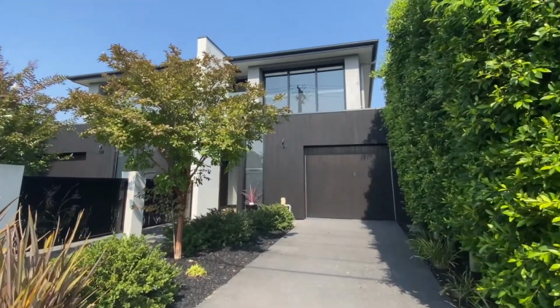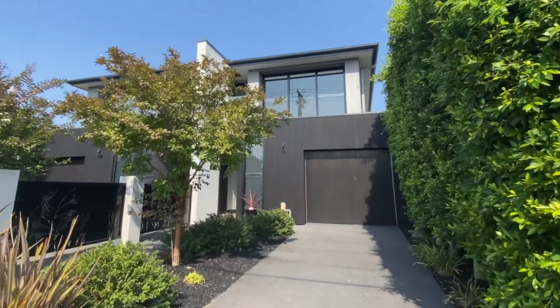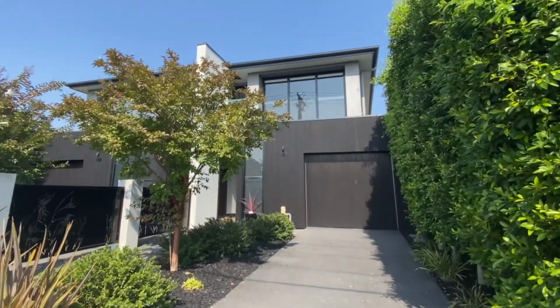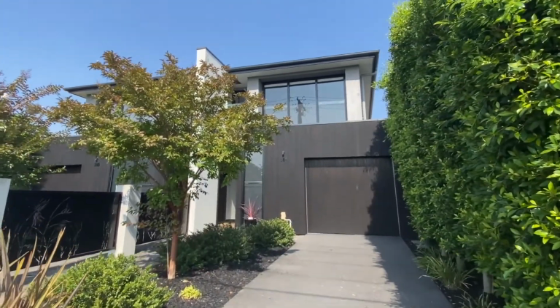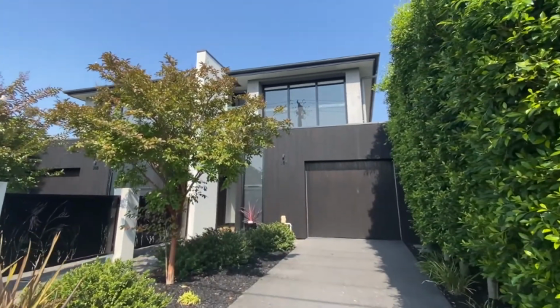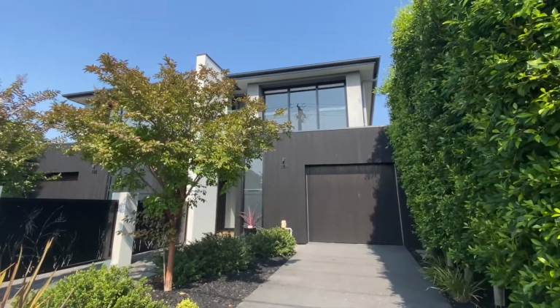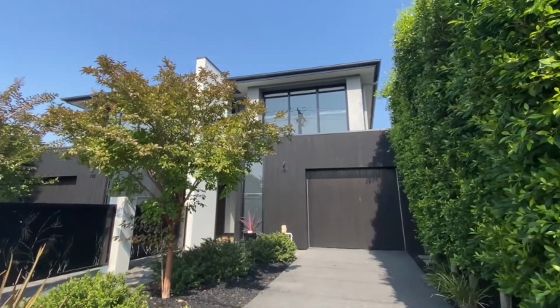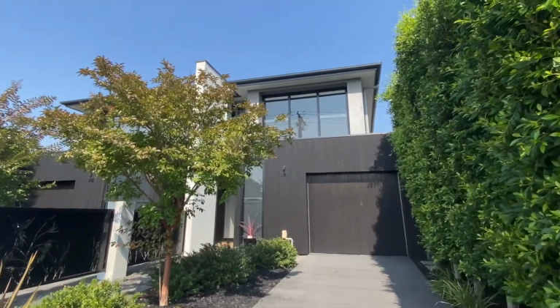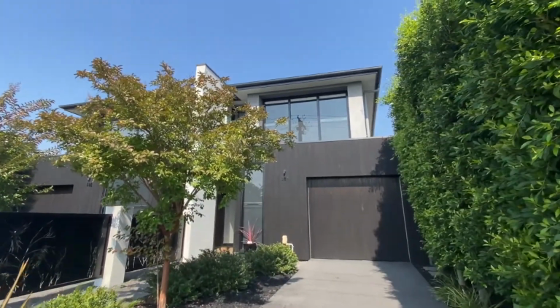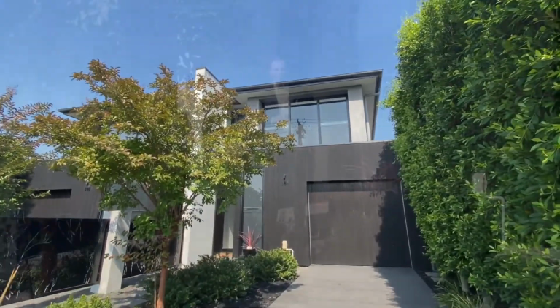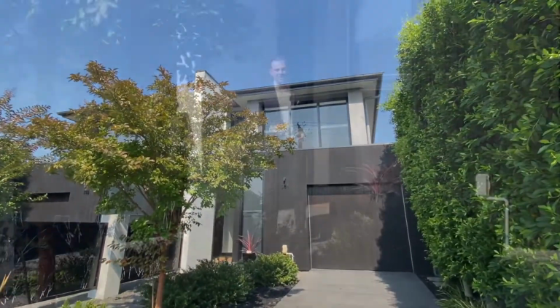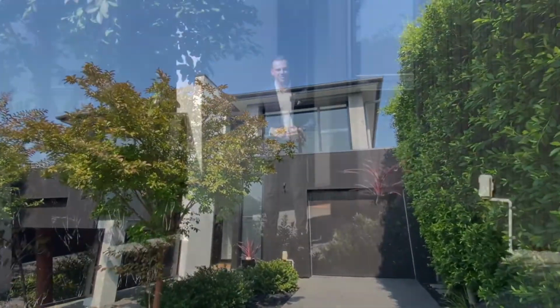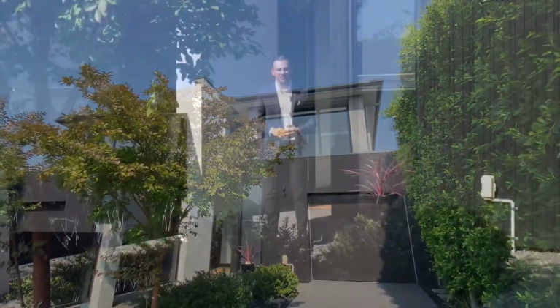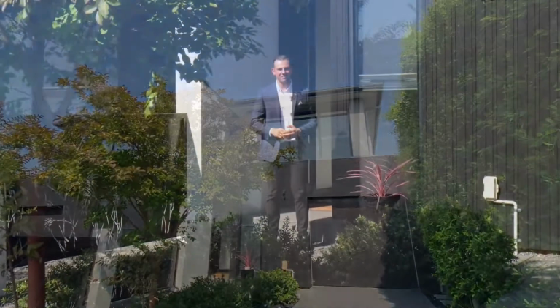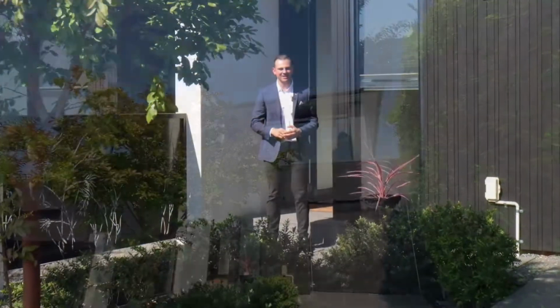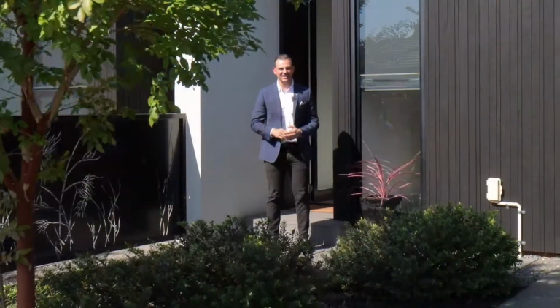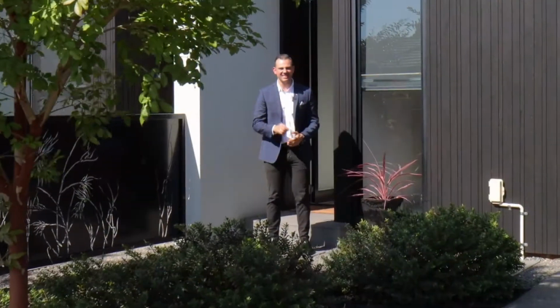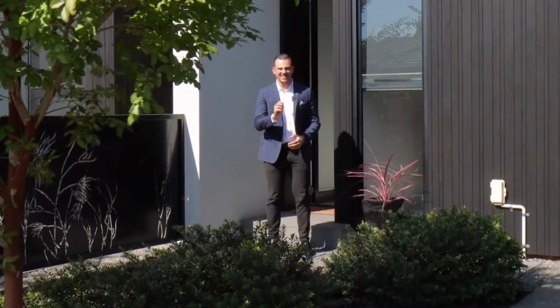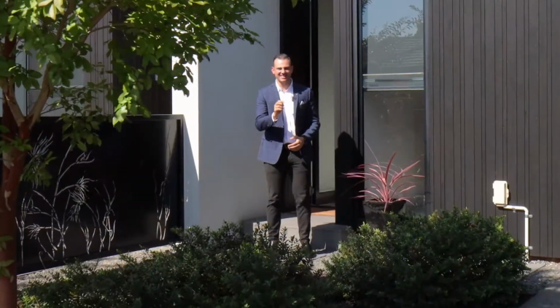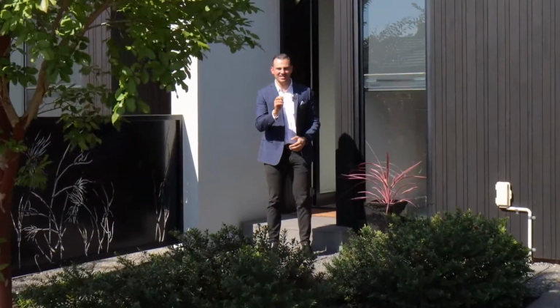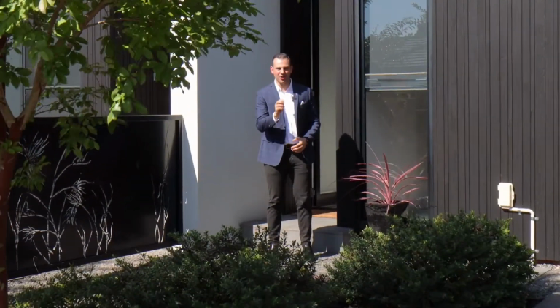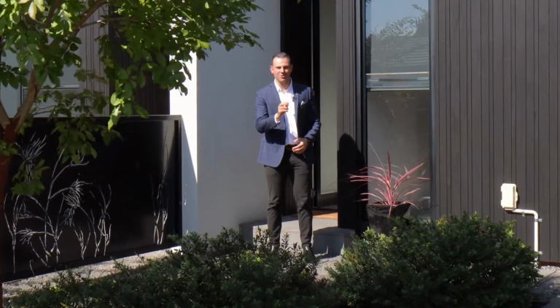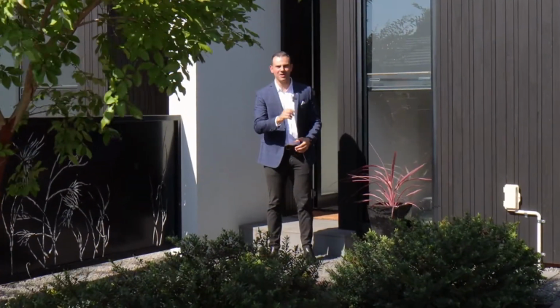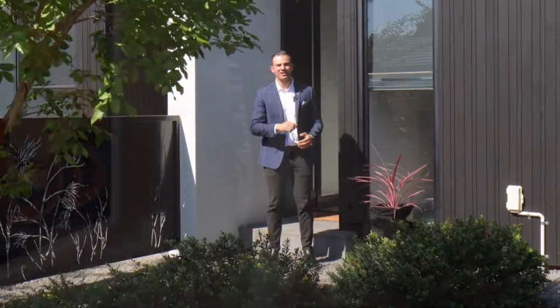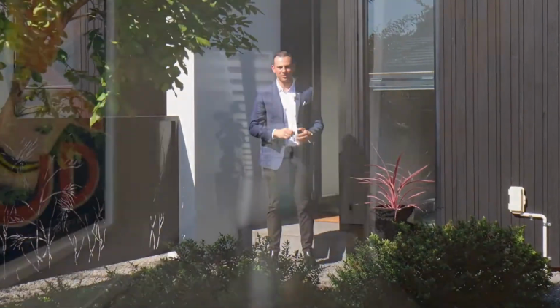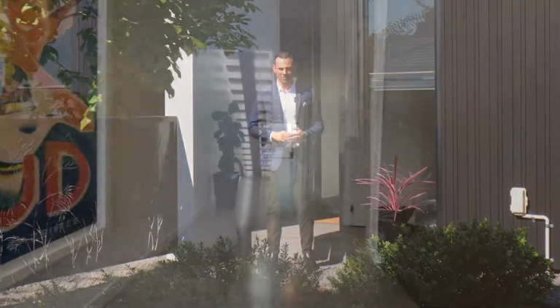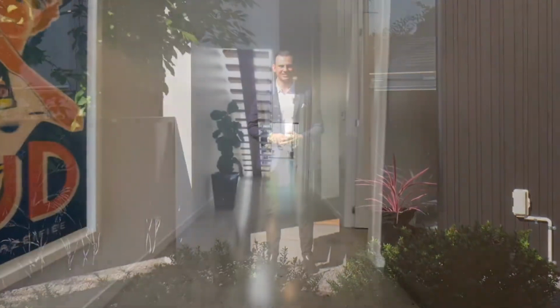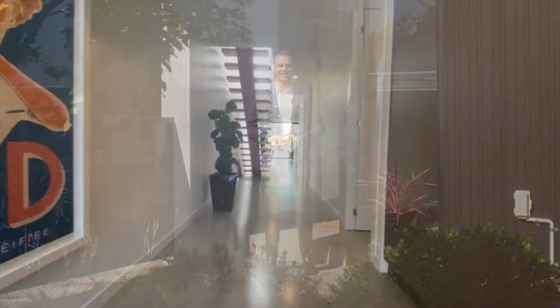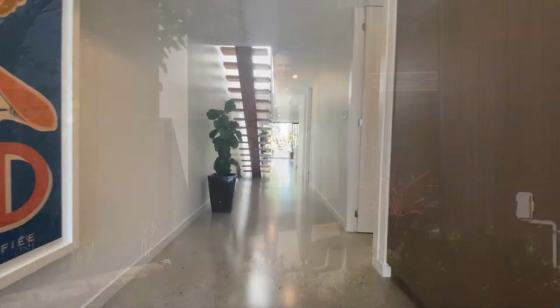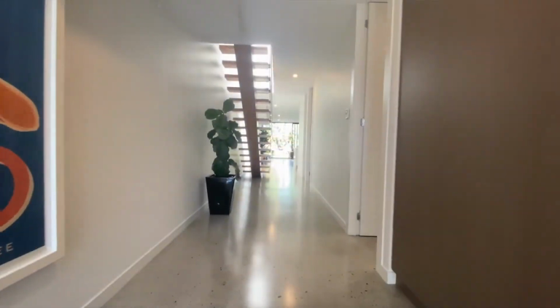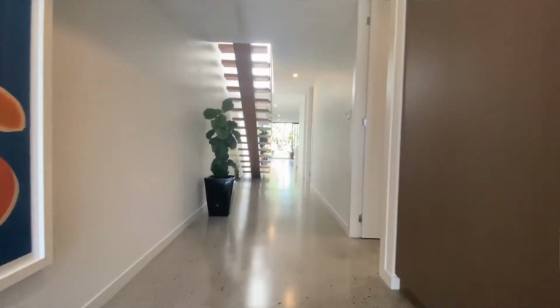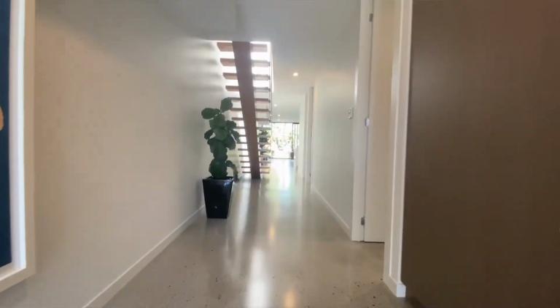Nestled right in the heart of this beautiful suburb of Bentley East, this is a home you will want to take a look inside.